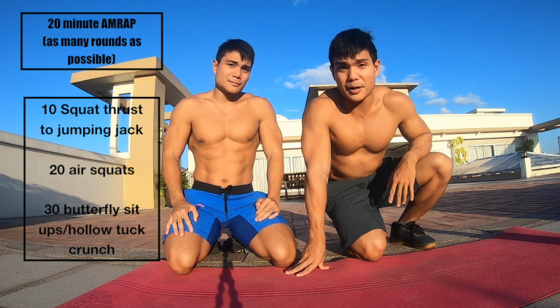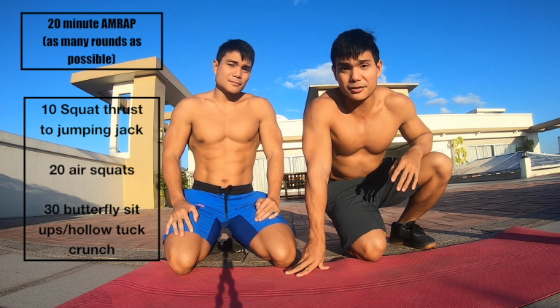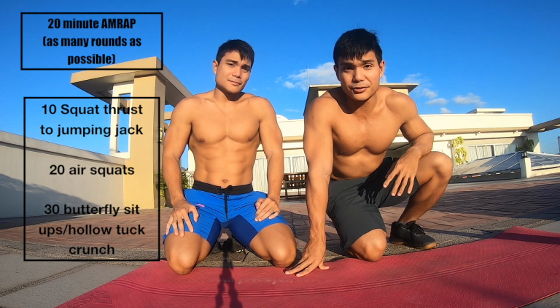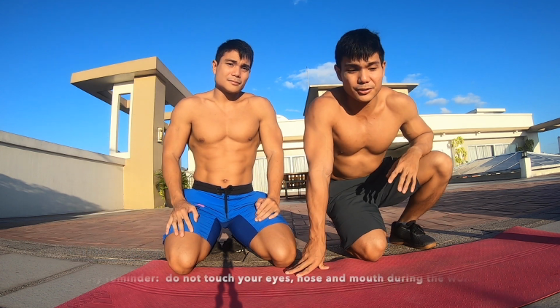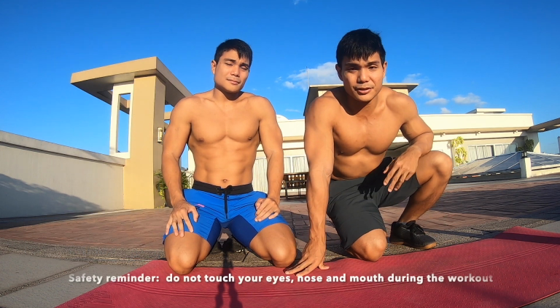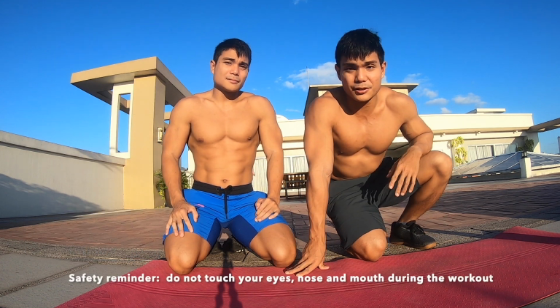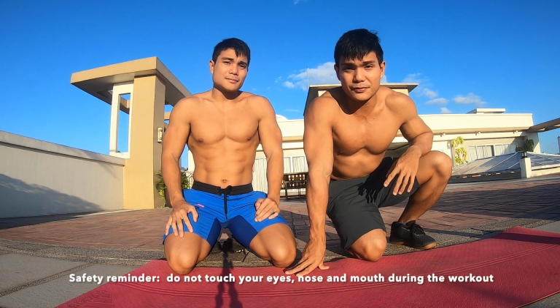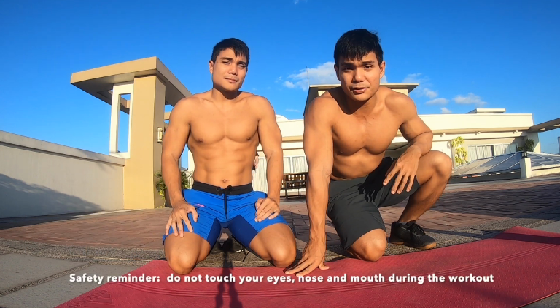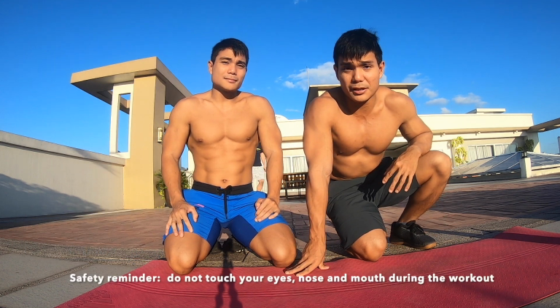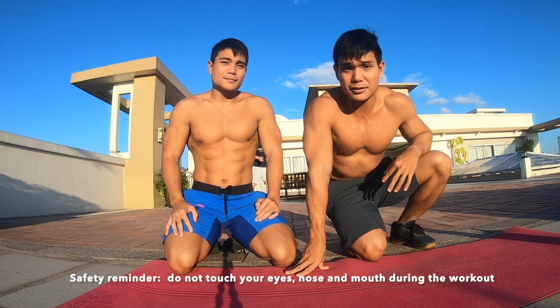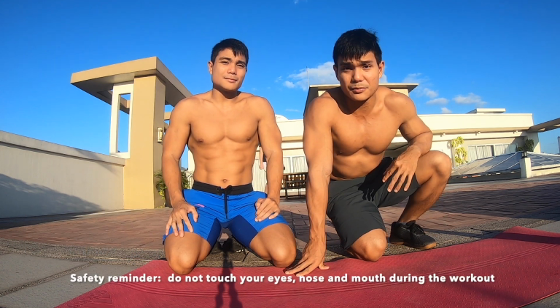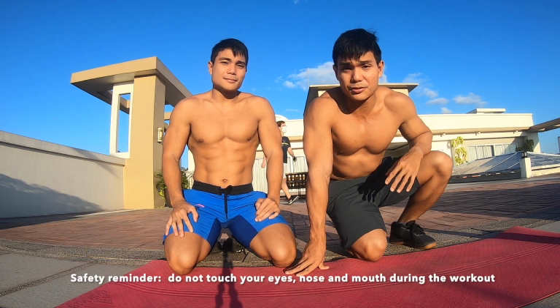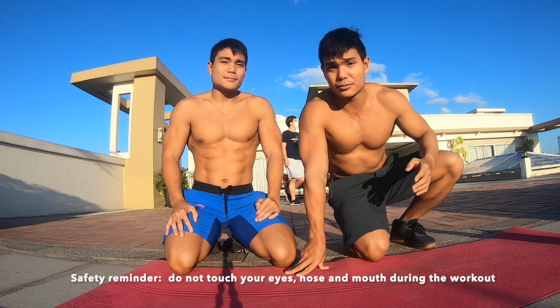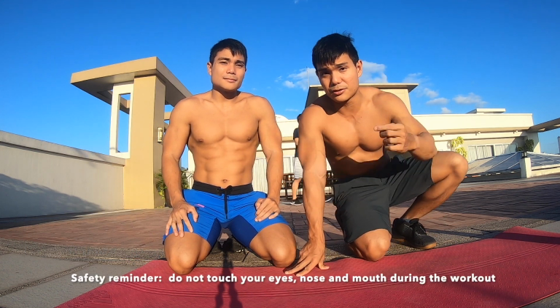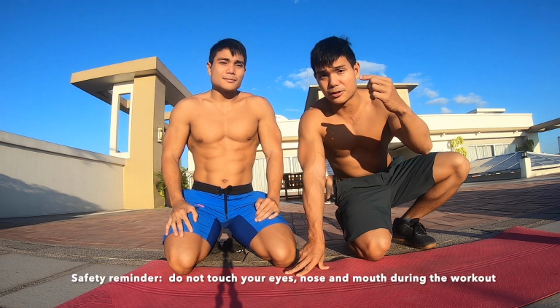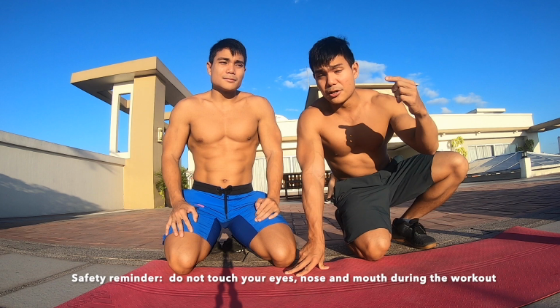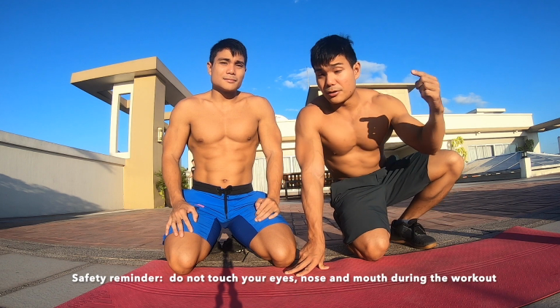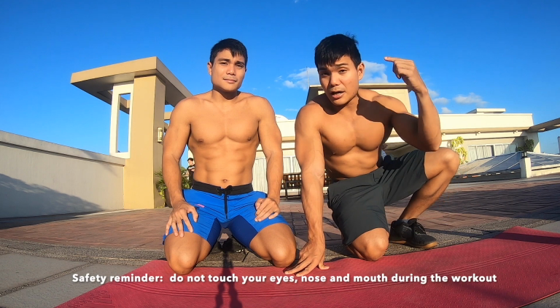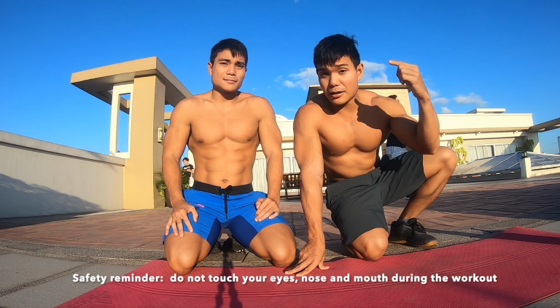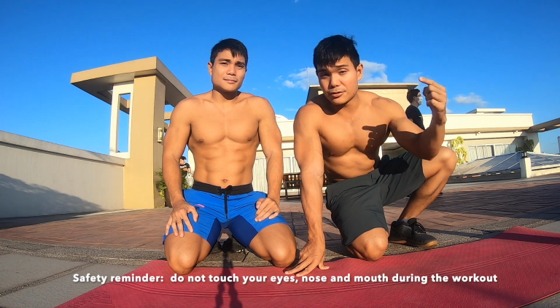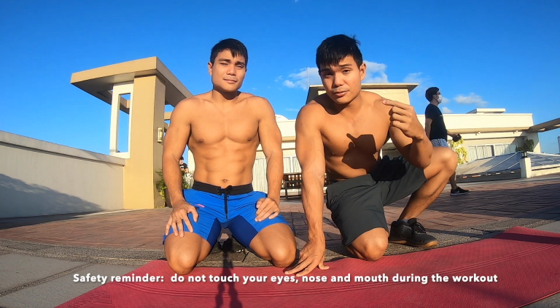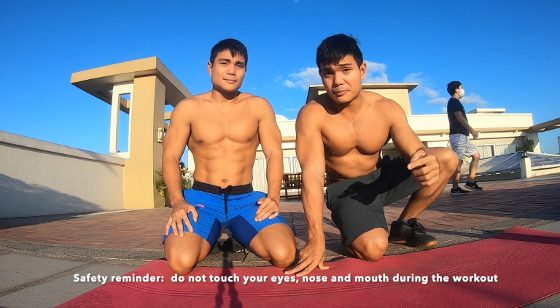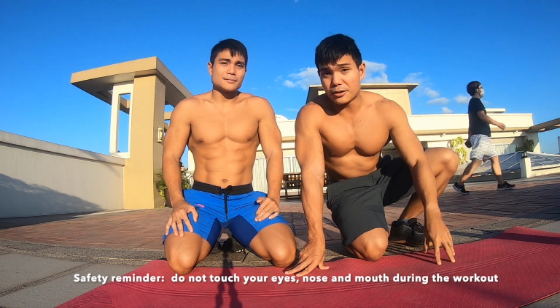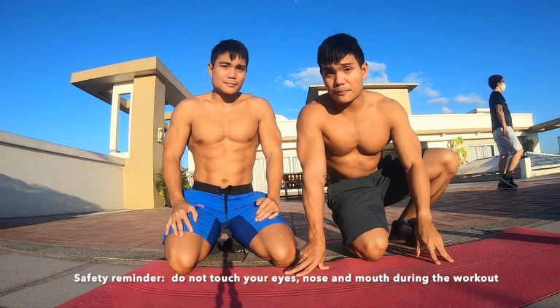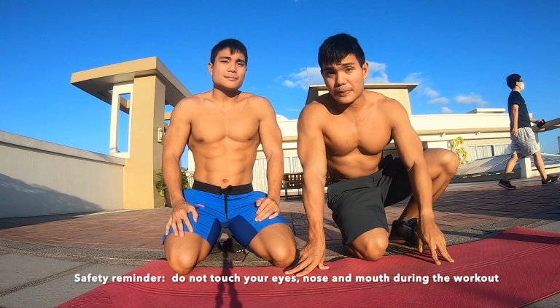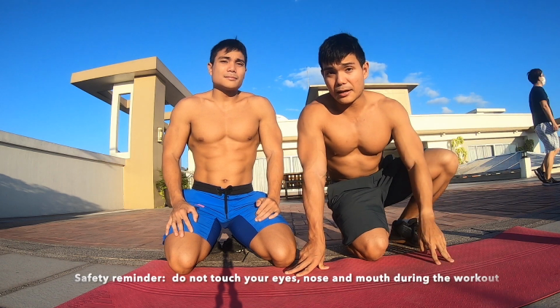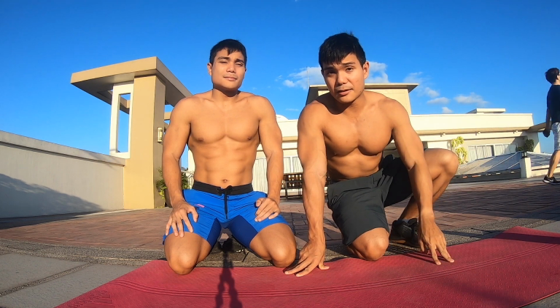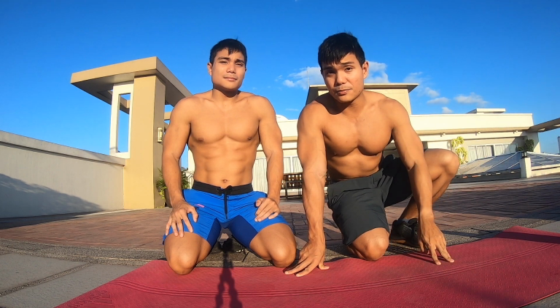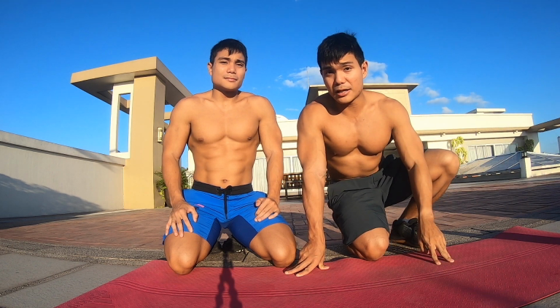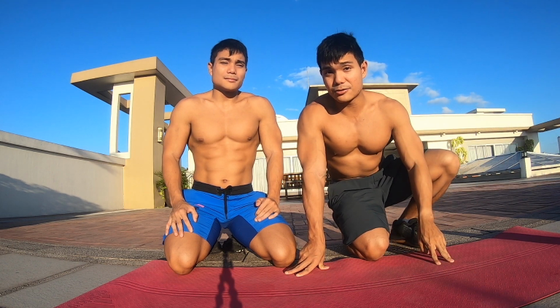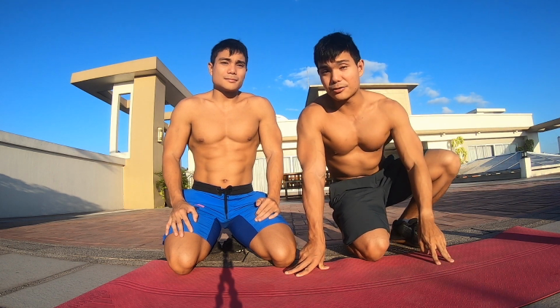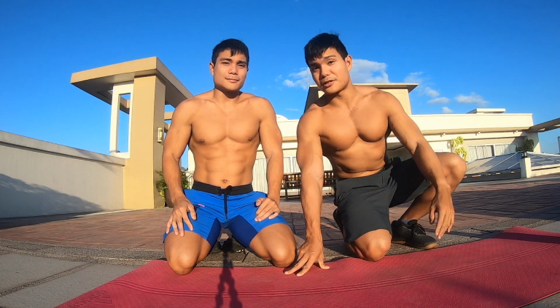Reminders for doing this workout: we're going to do it outside. Be sure not to touch your eyes, your nose, and mouth. Hope you guys enjoy this workout.